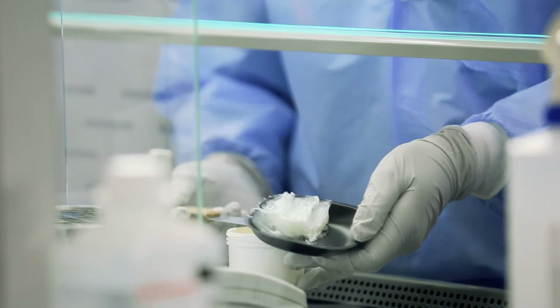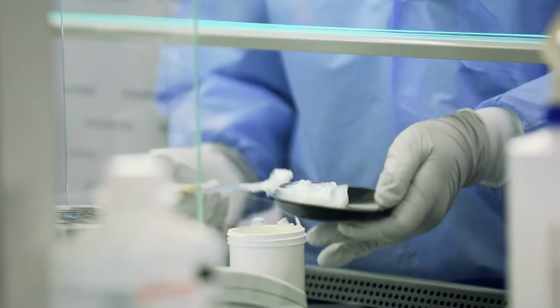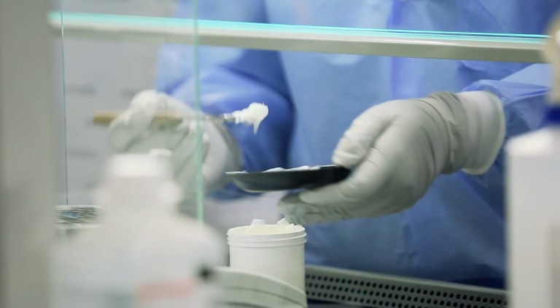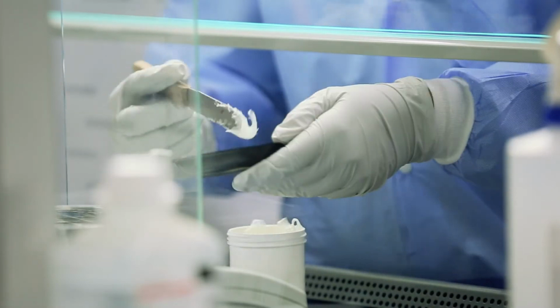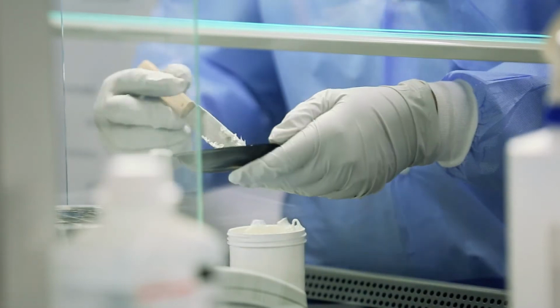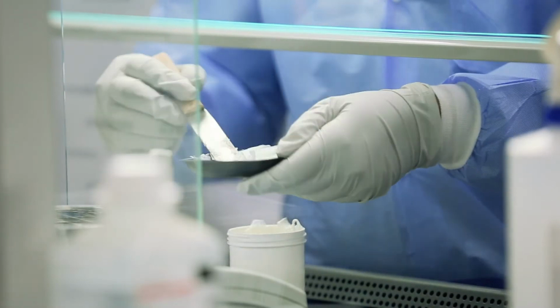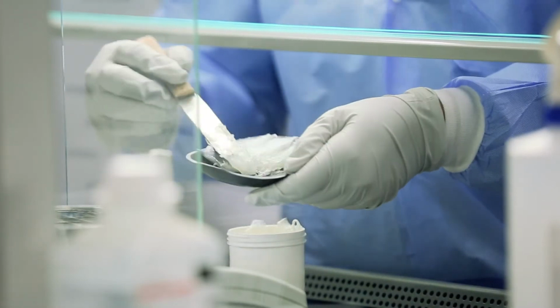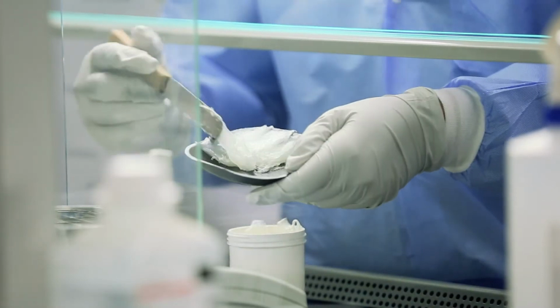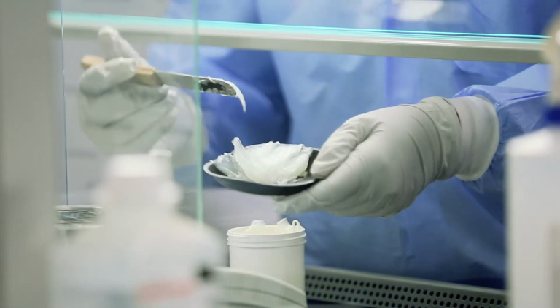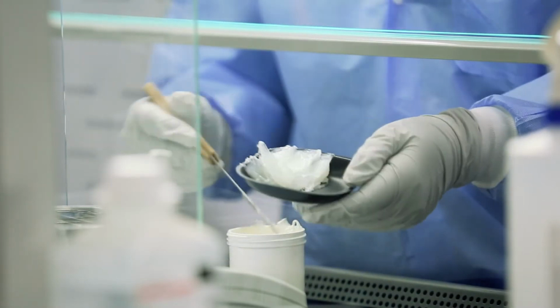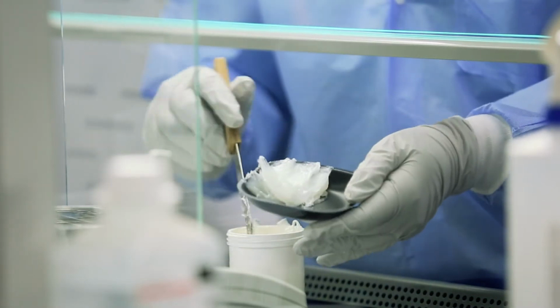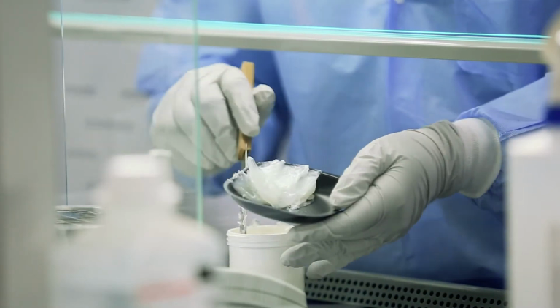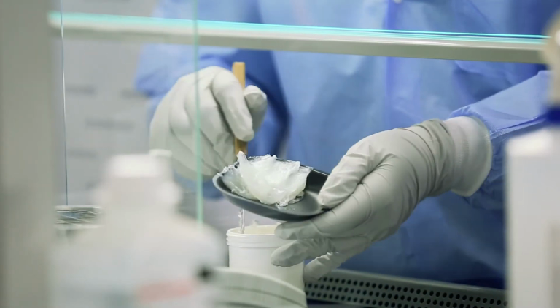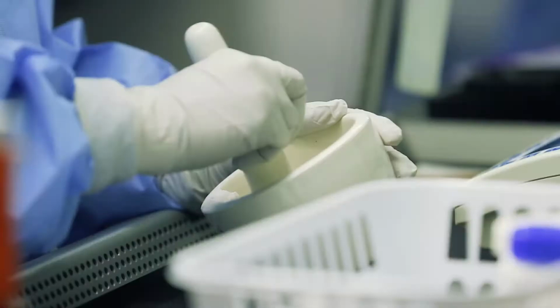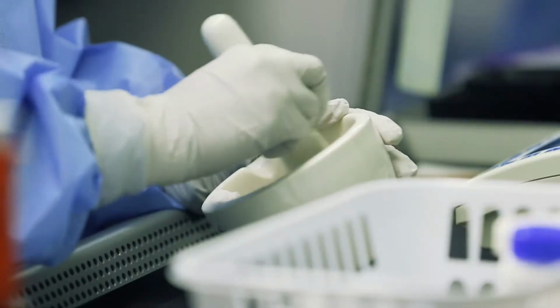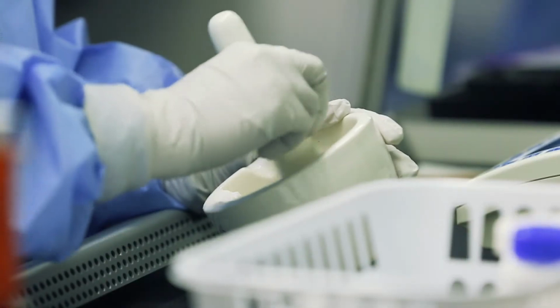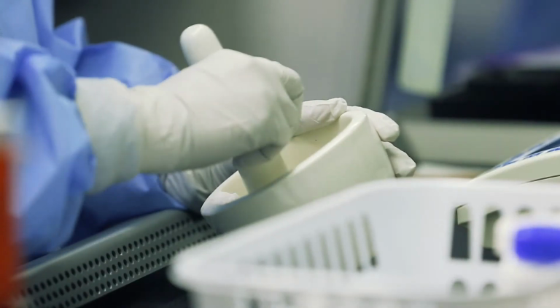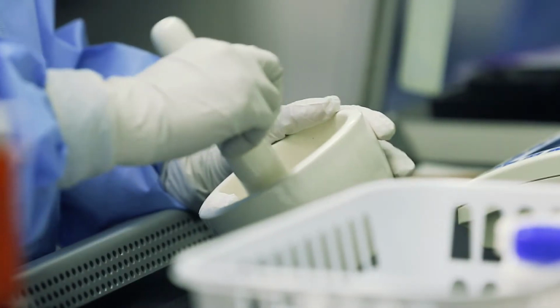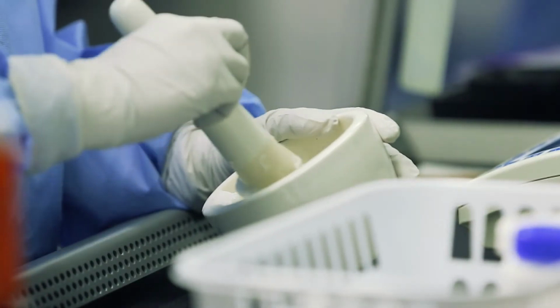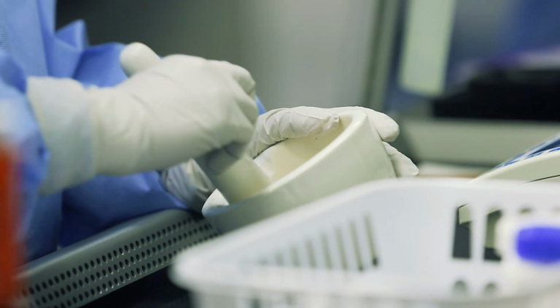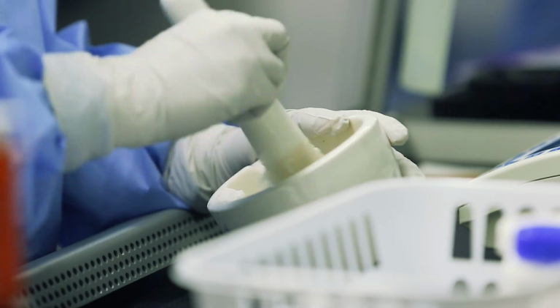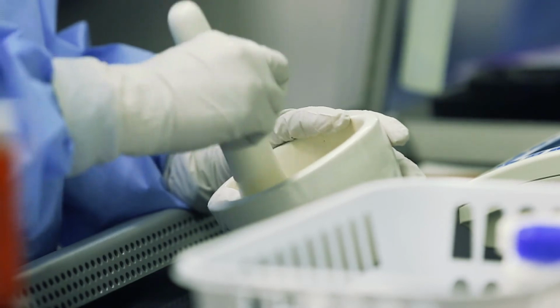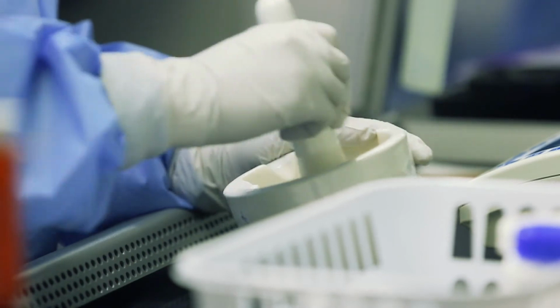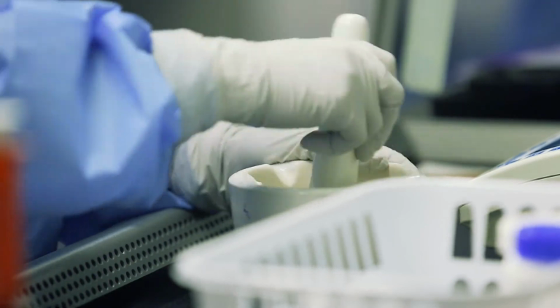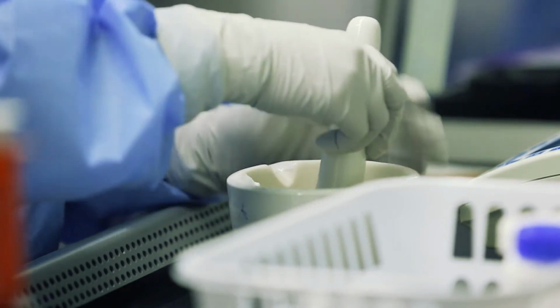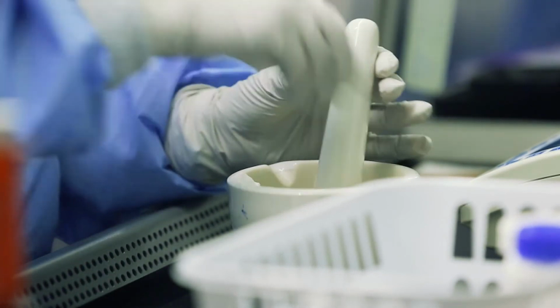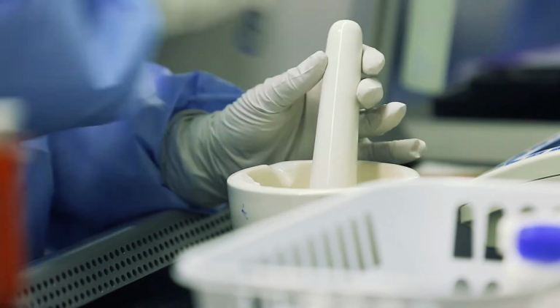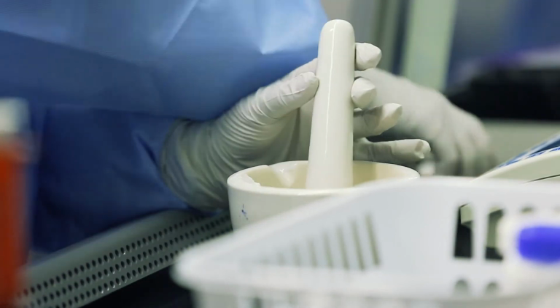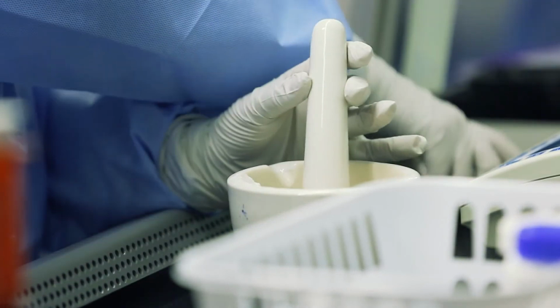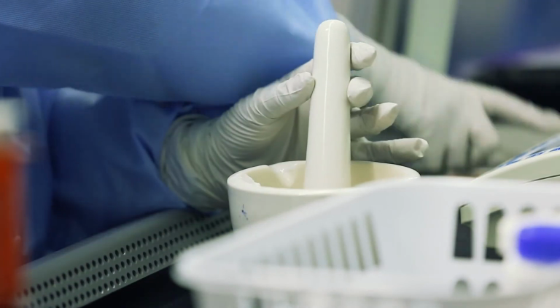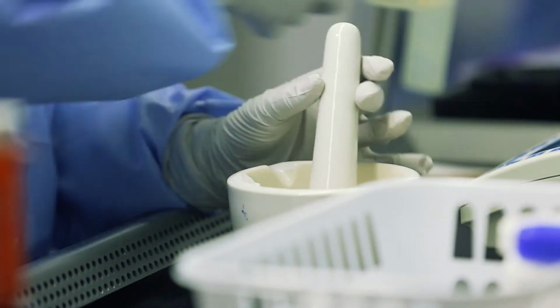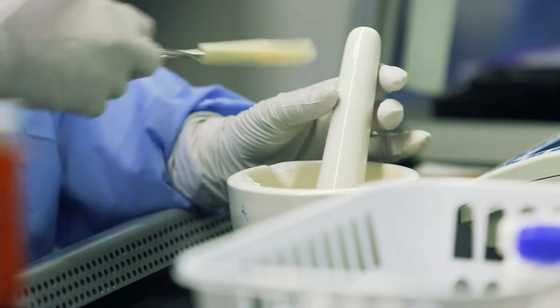There are things that they never taught us in pharmacy school, and I'm actually getting to do it here, so that is actually very interesting.